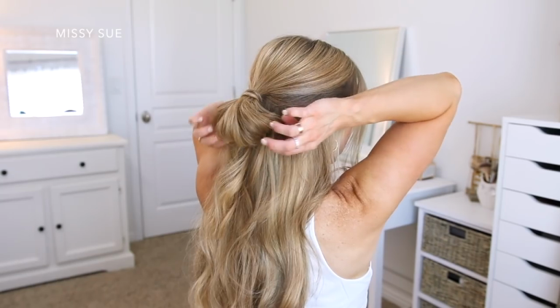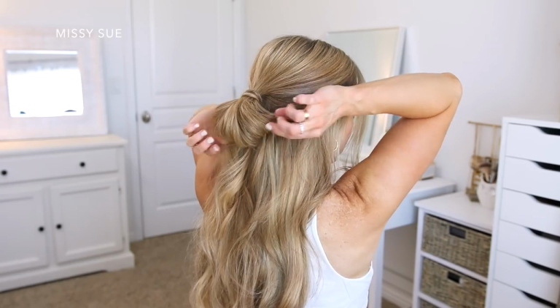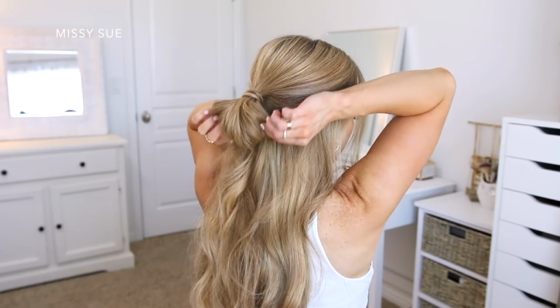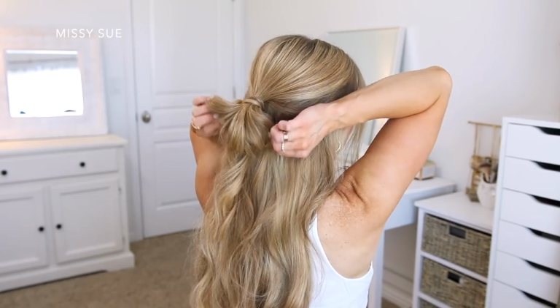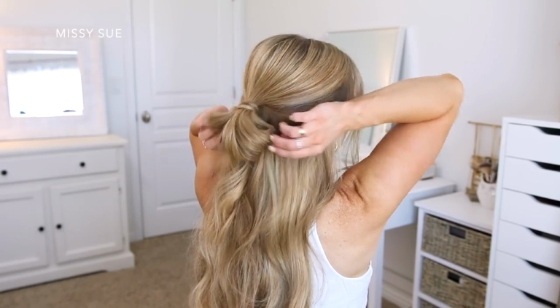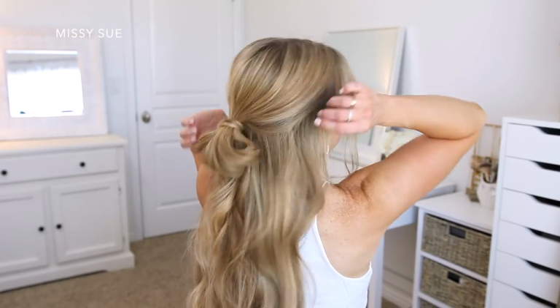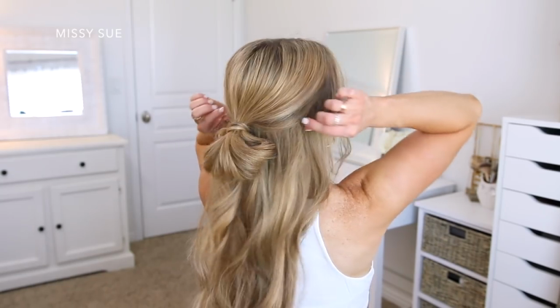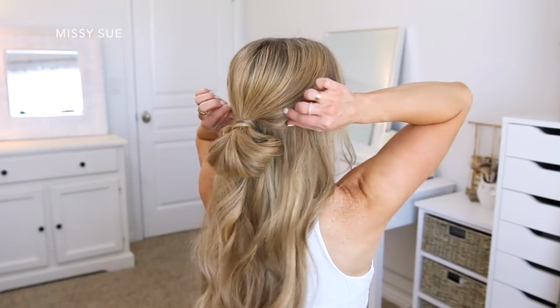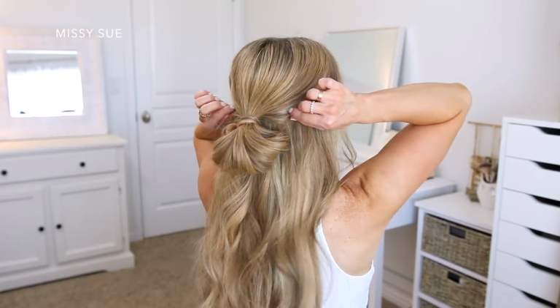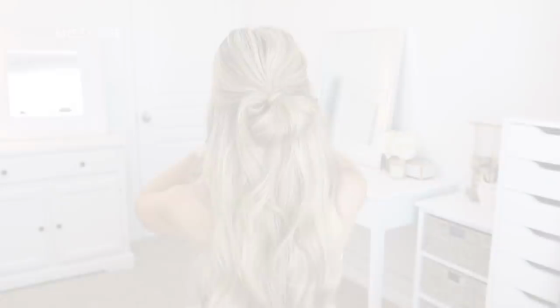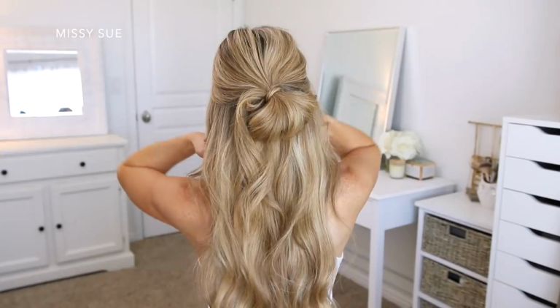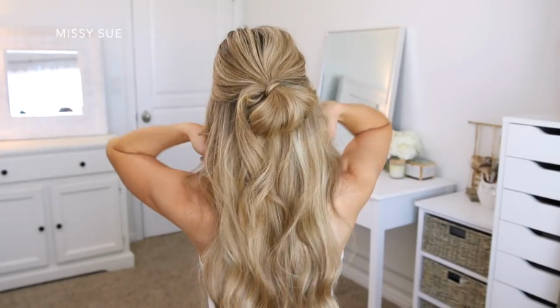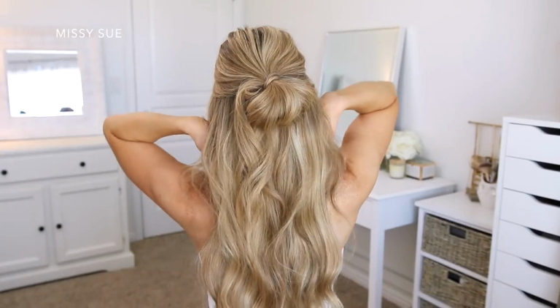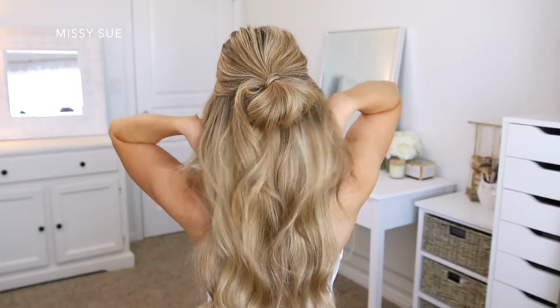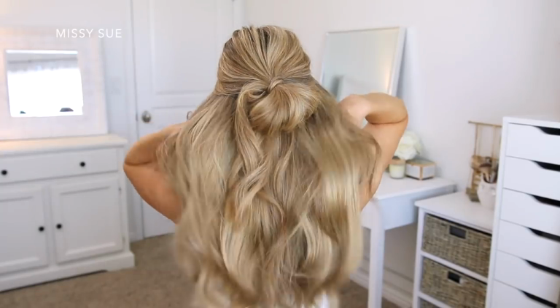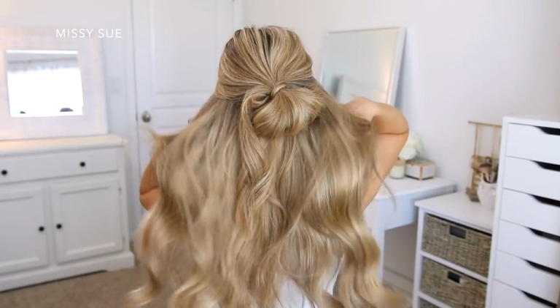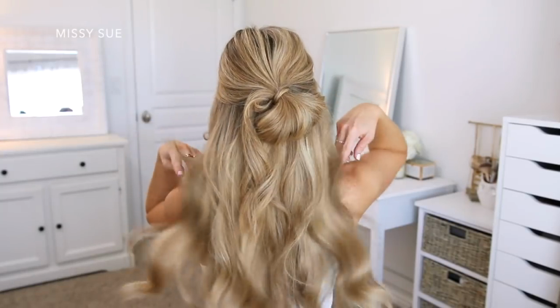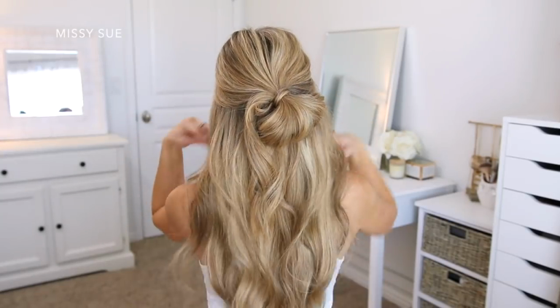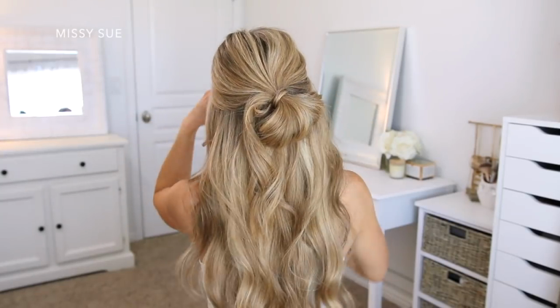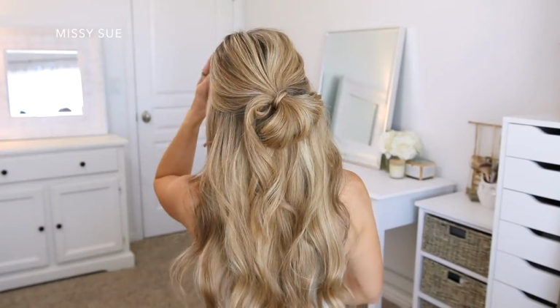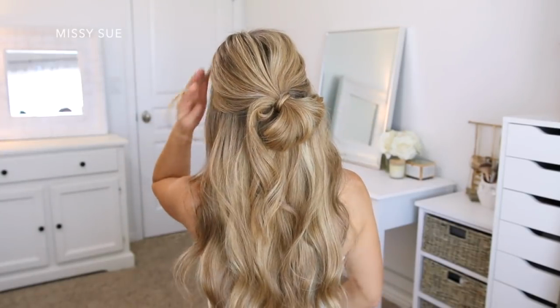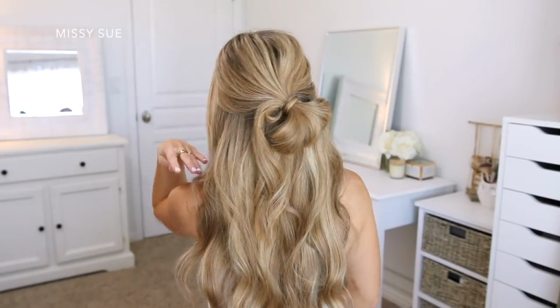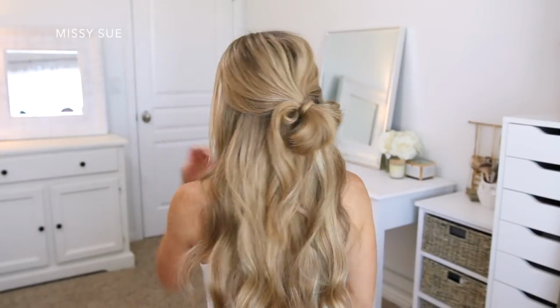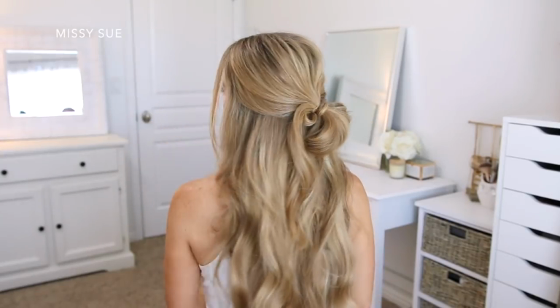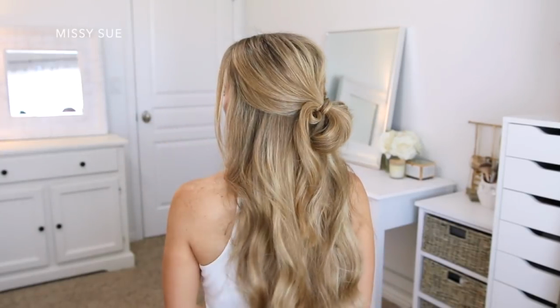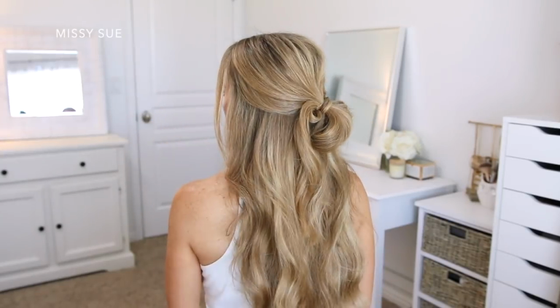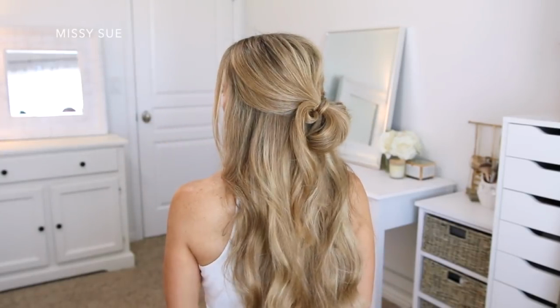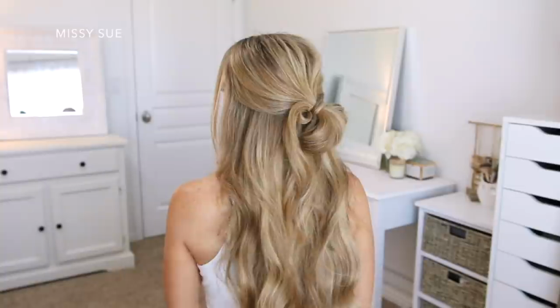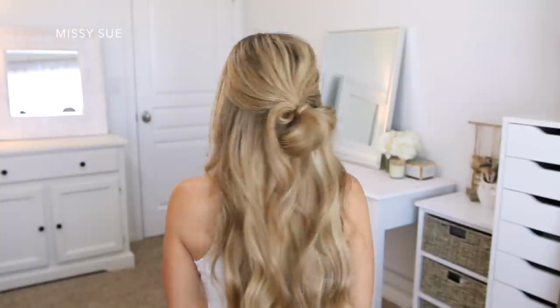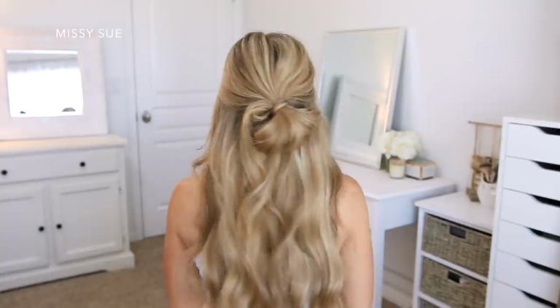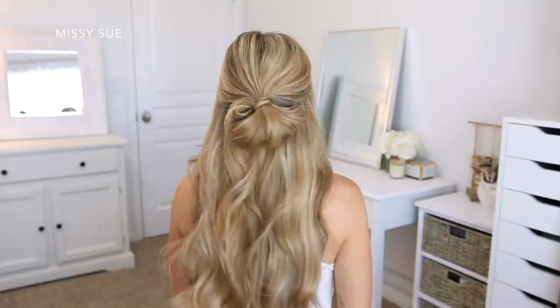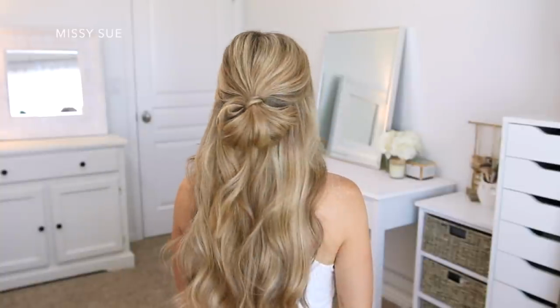This will hold it in place and hide it at the same time. I love this style because I think it's a really cool way to pull your hair back while easily upgrading a more basic half-up style.